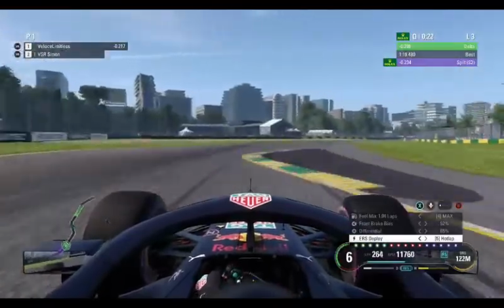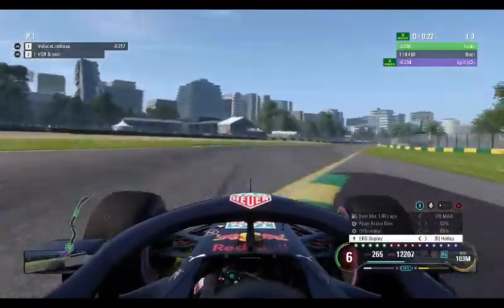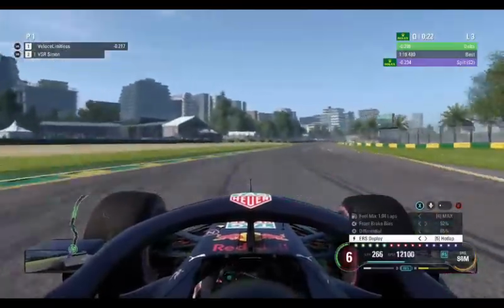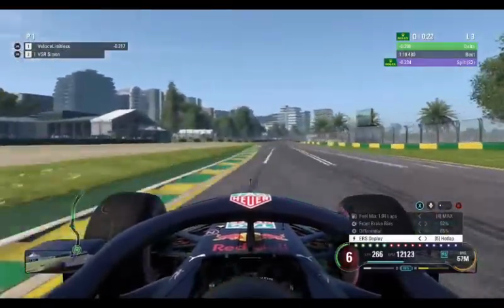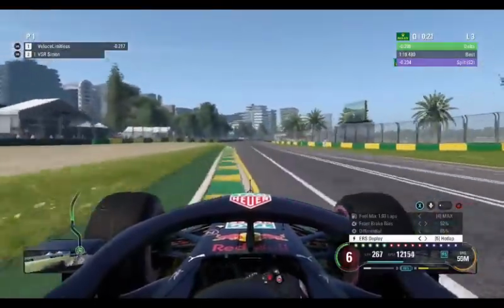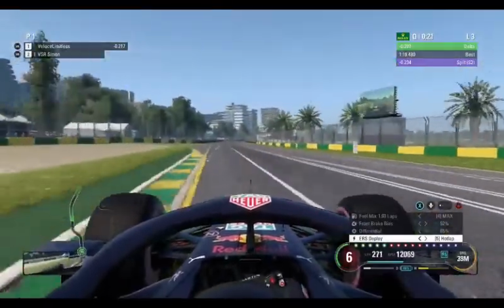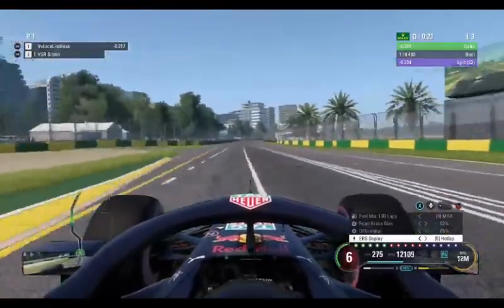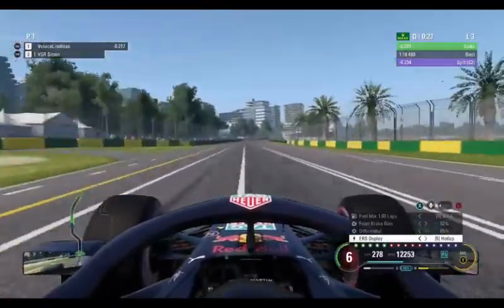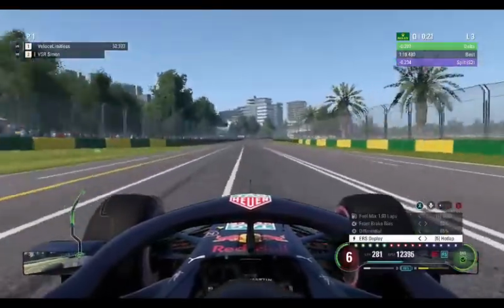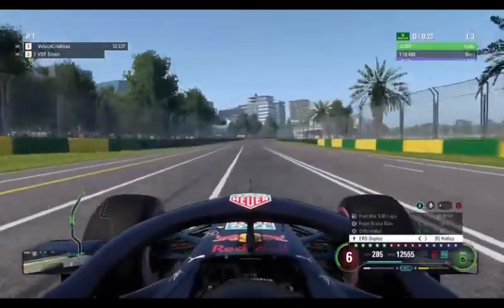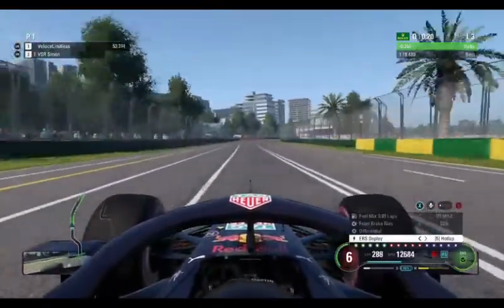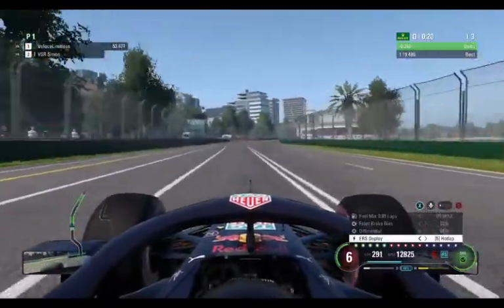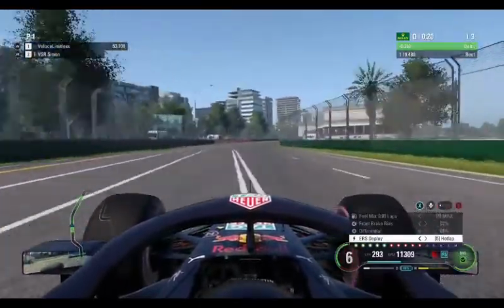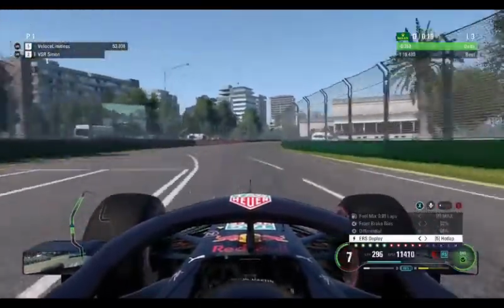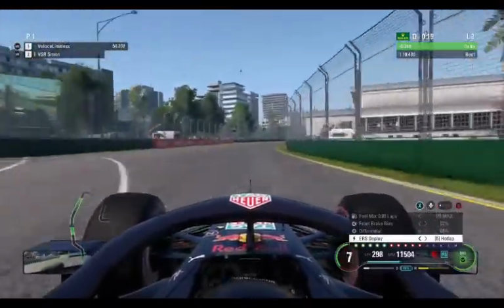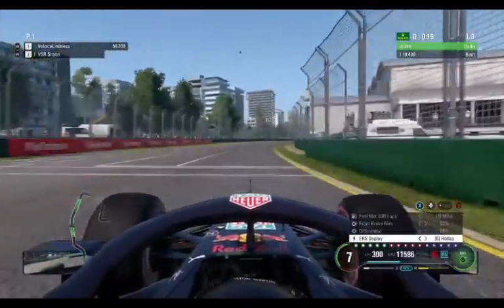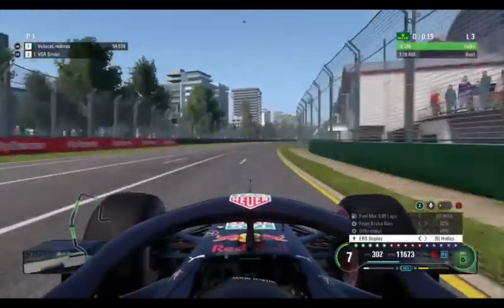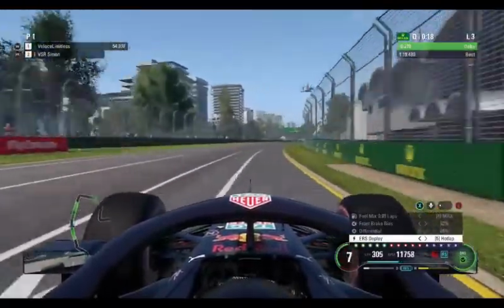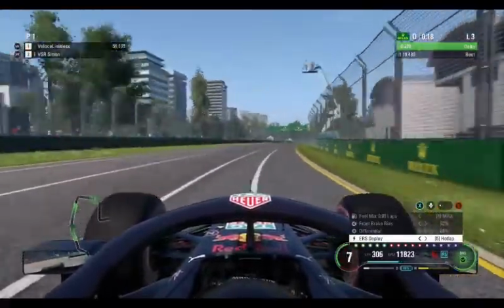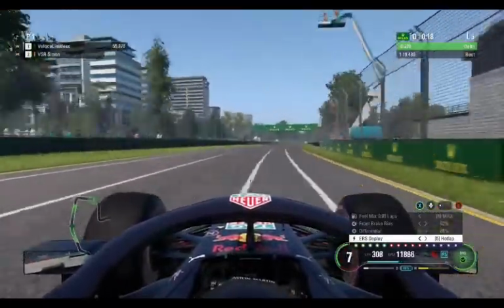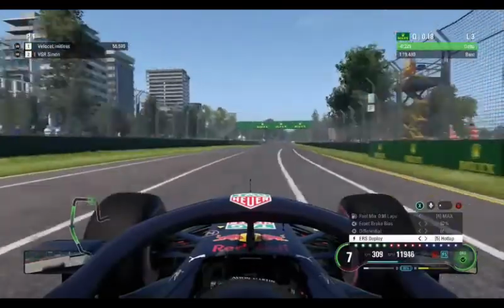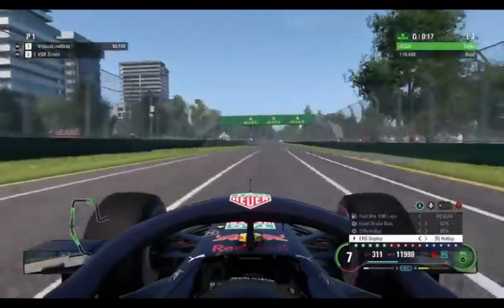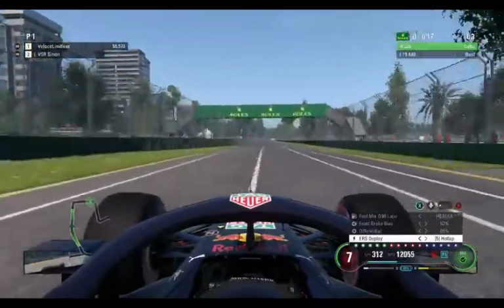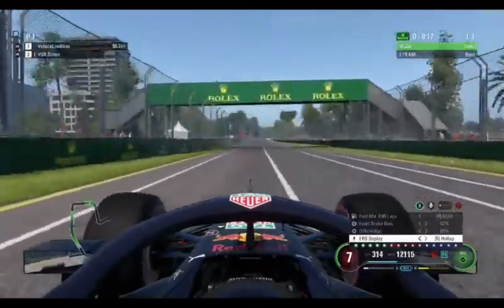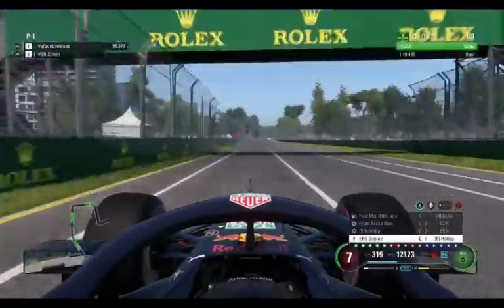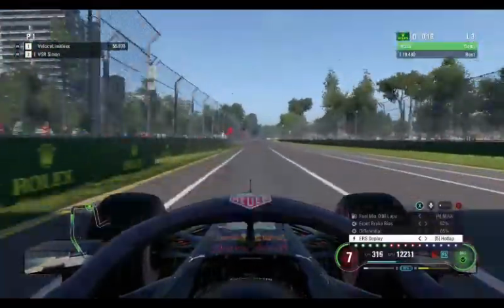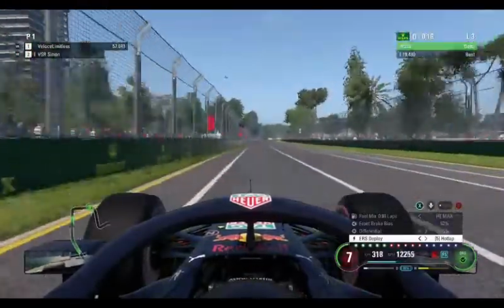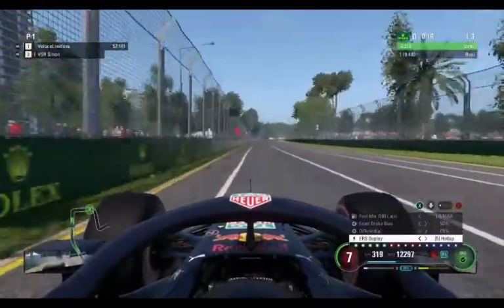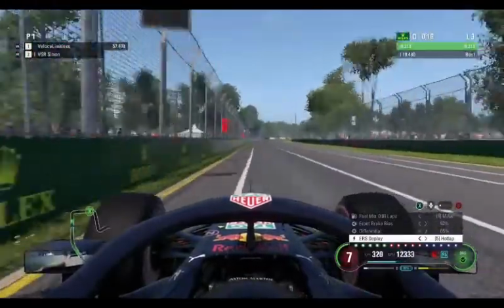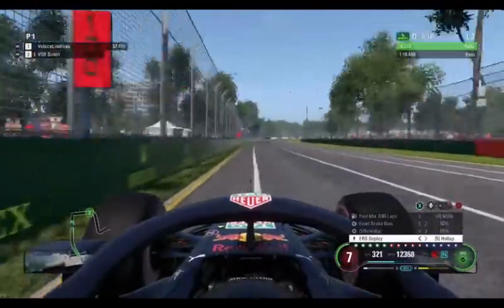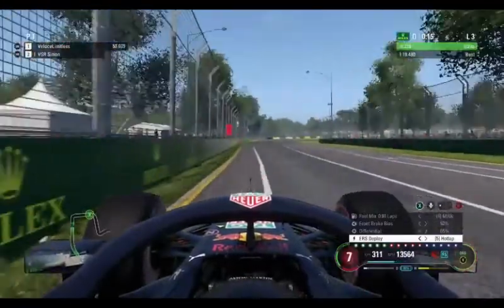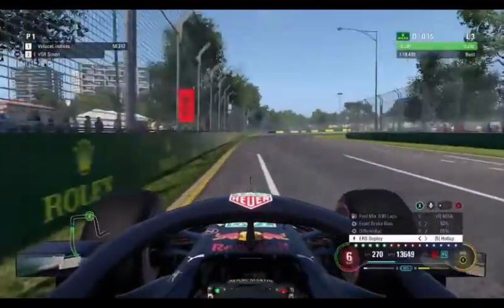6th gear on the limit through there — his name might be Limitless but it looked close to the limit, I'm telling you. Now down towards turn 13.